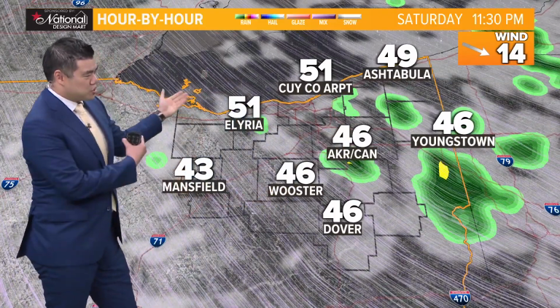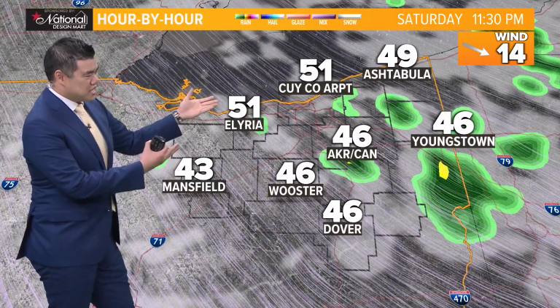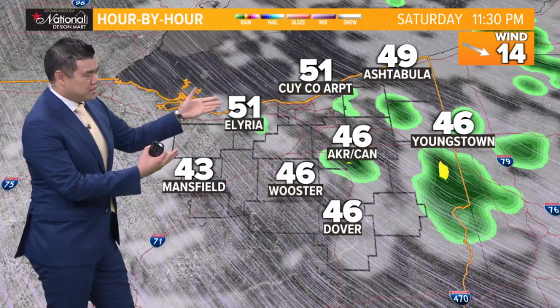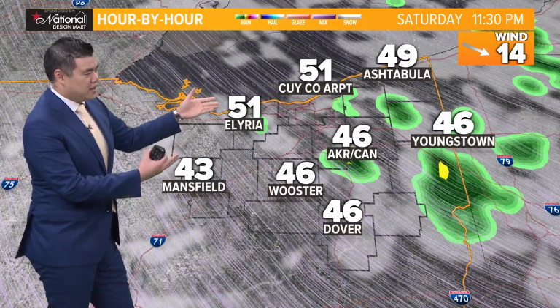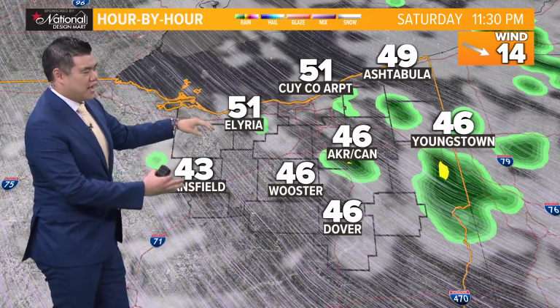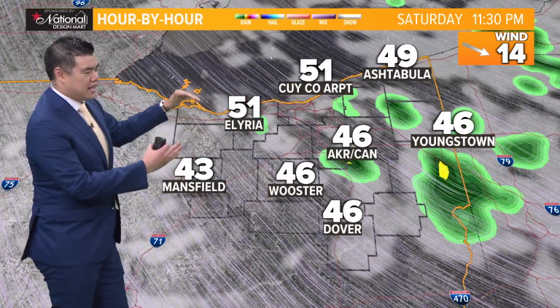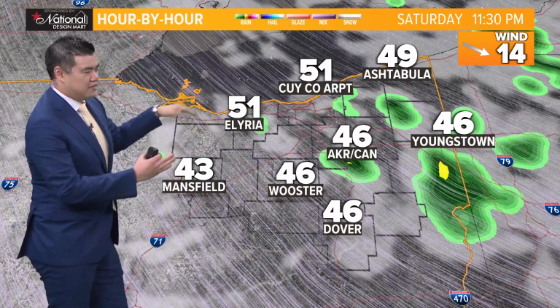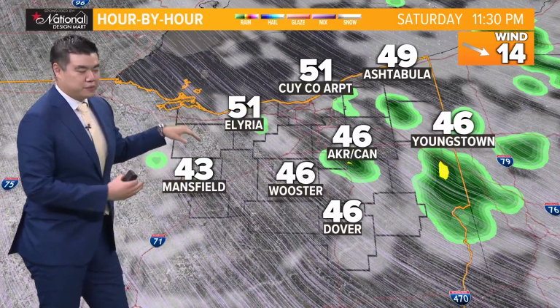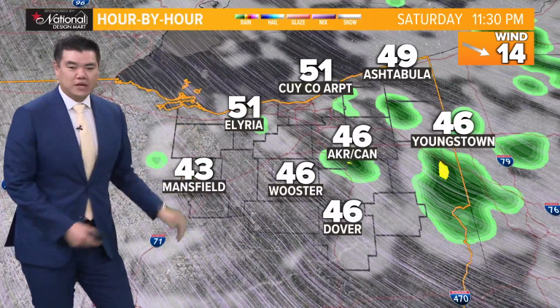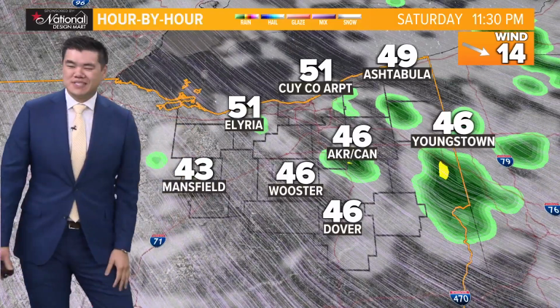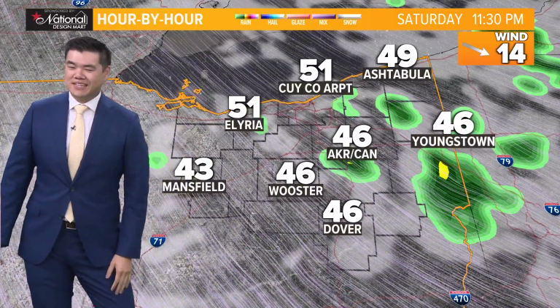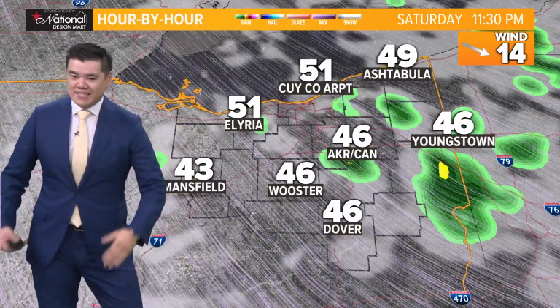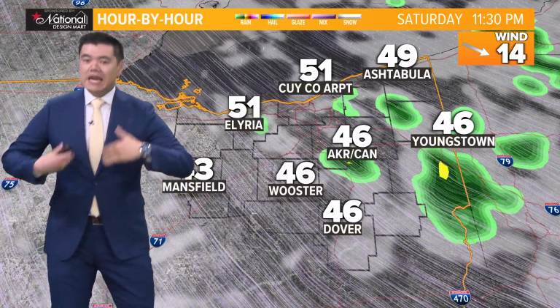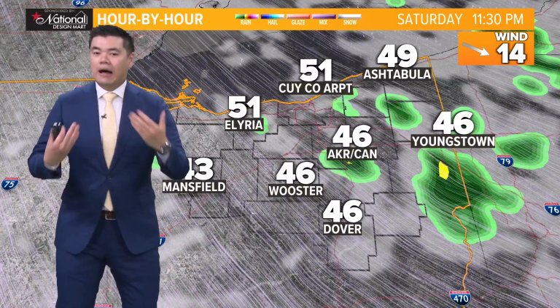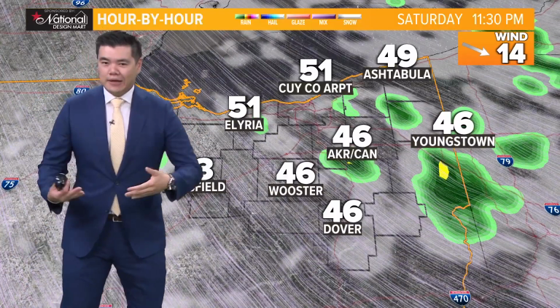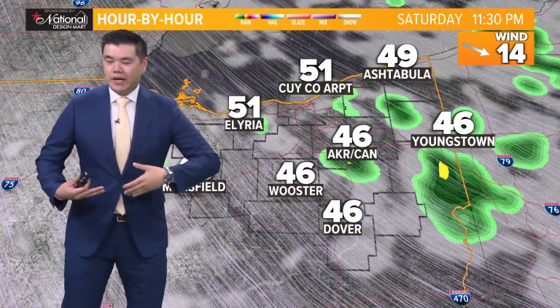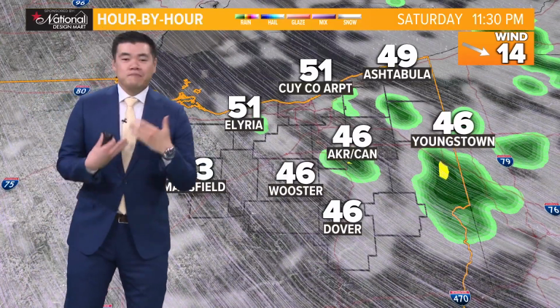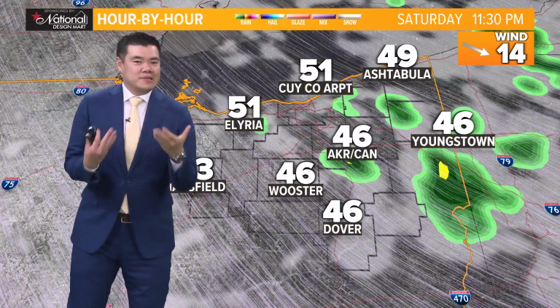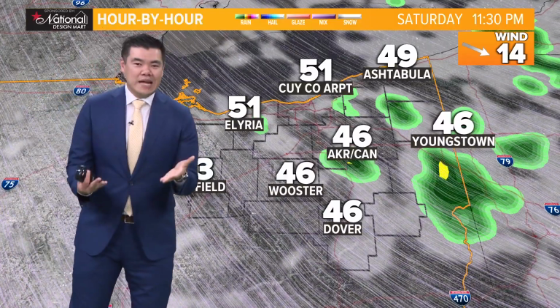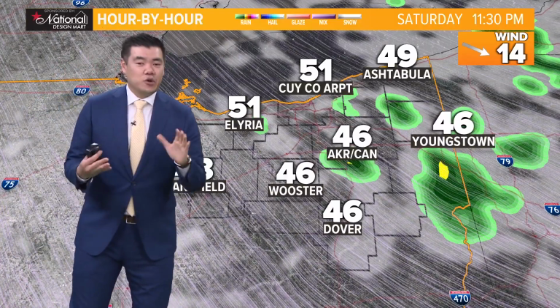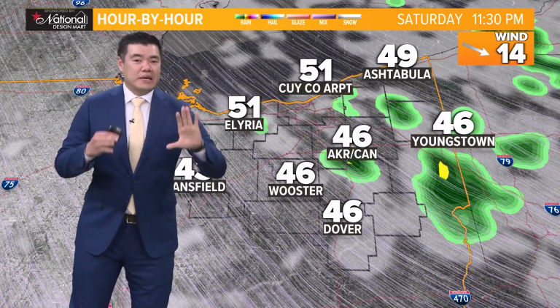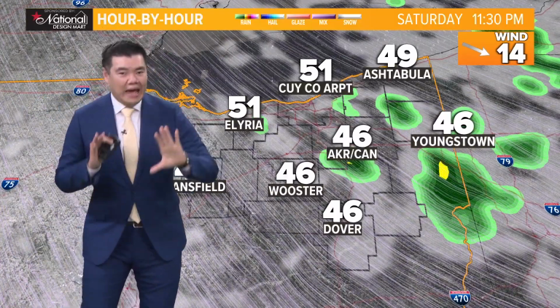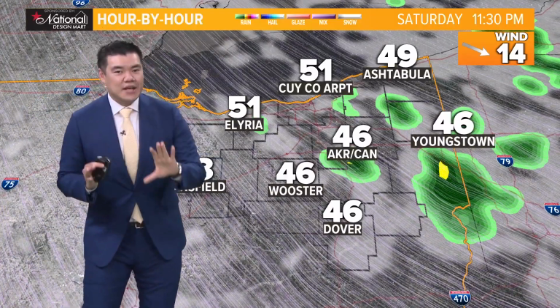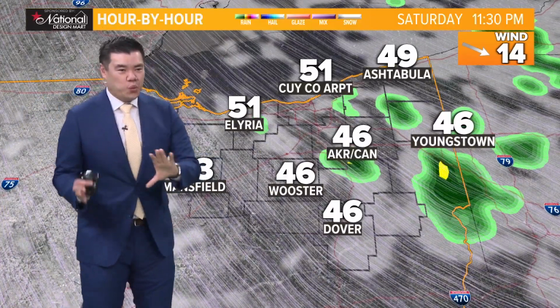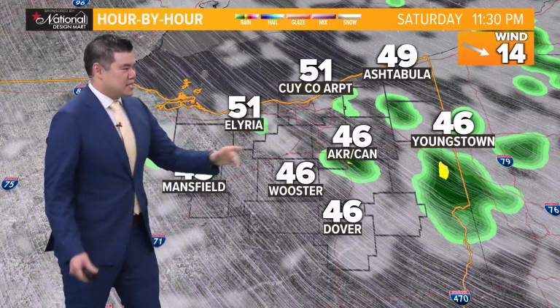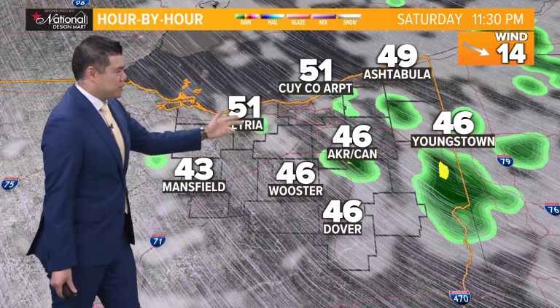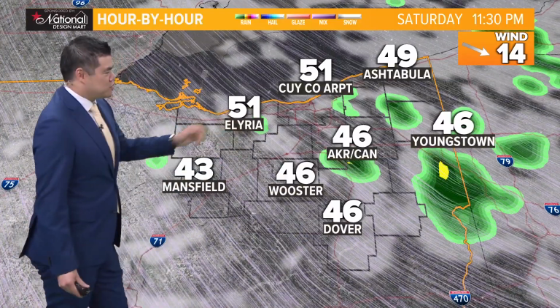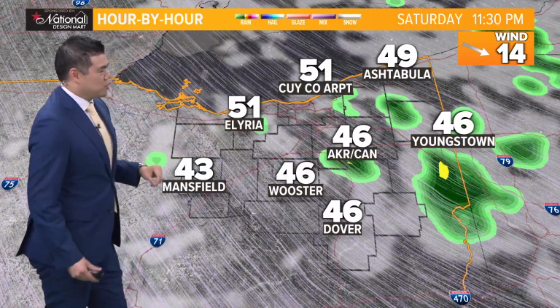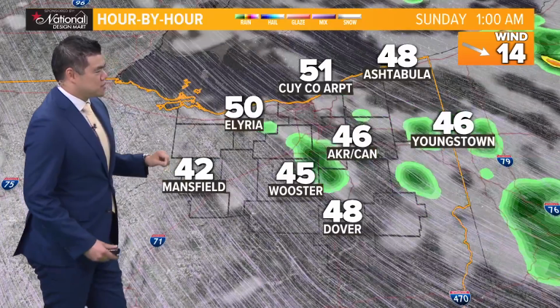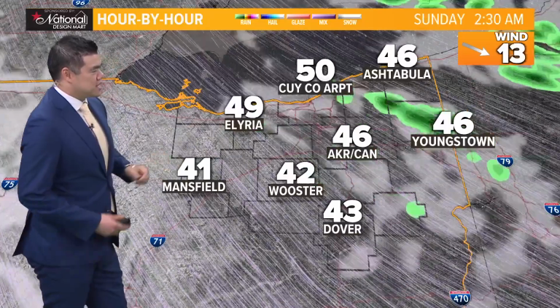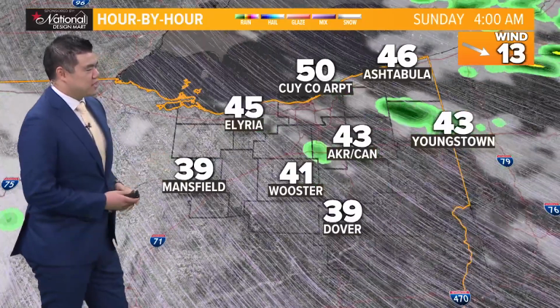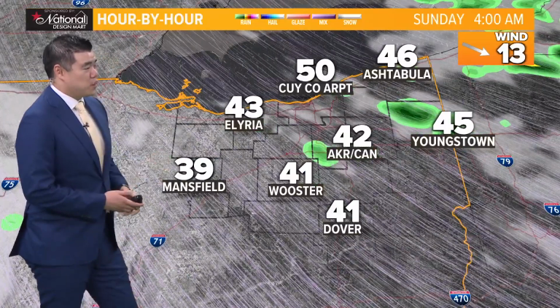We're just keeping an eye on that. If you're back towards Sandusky, Elyria, it's not going to be as wet, especially as we go towards this evening as well.